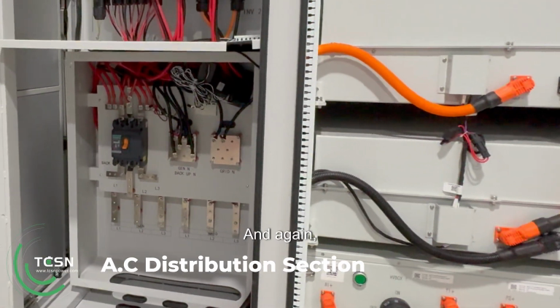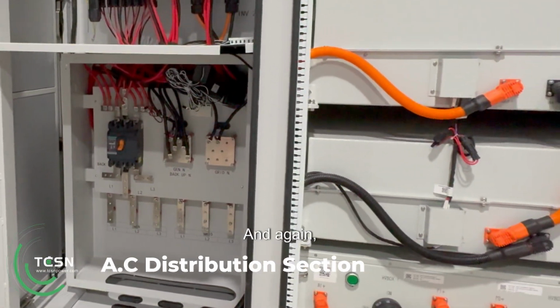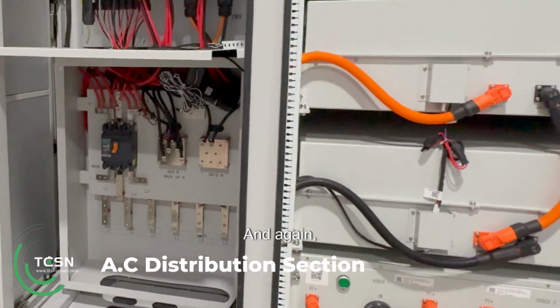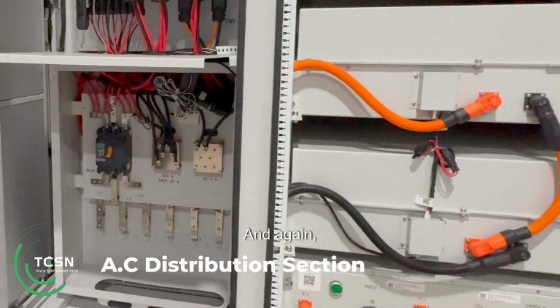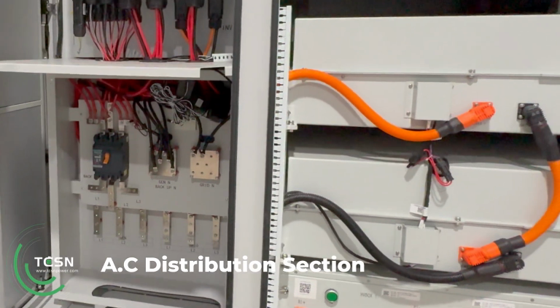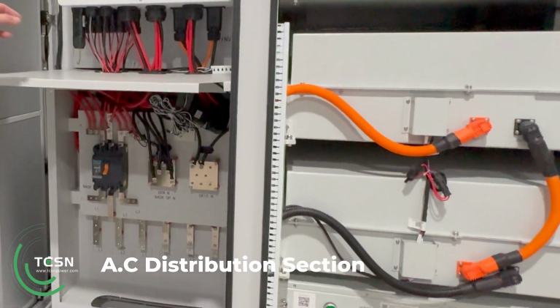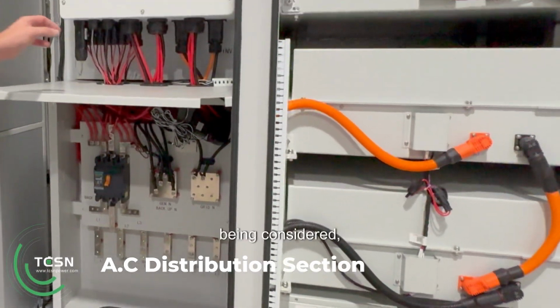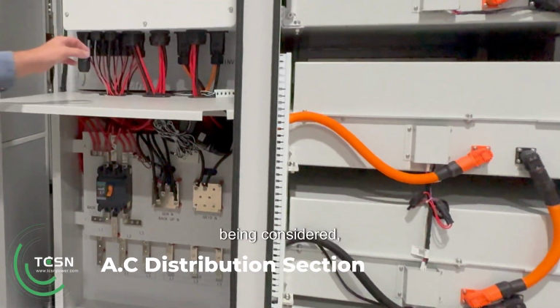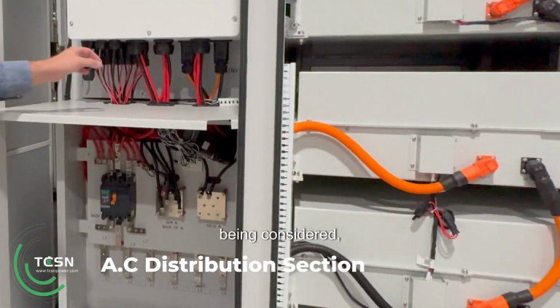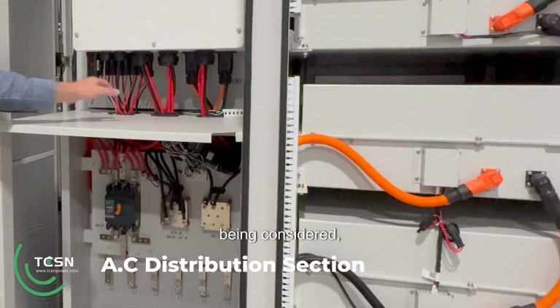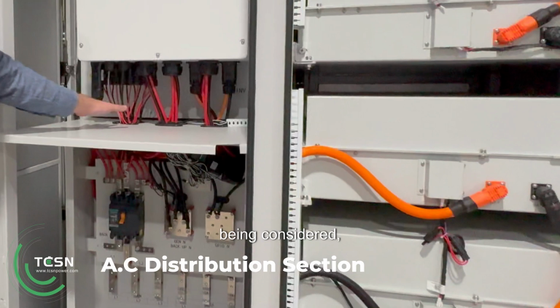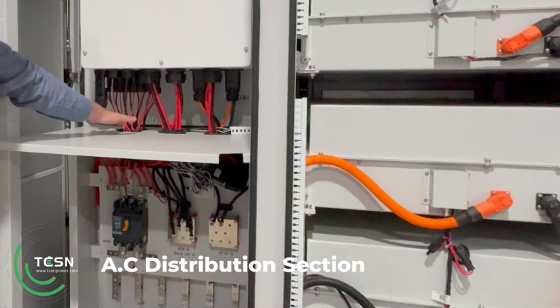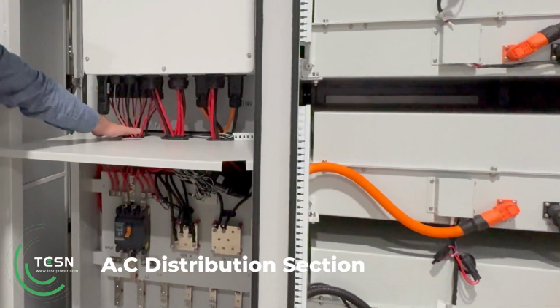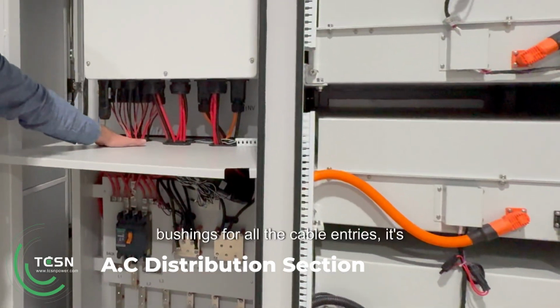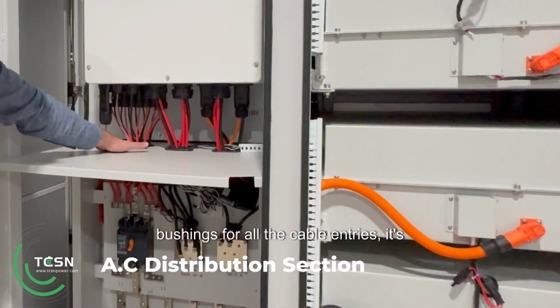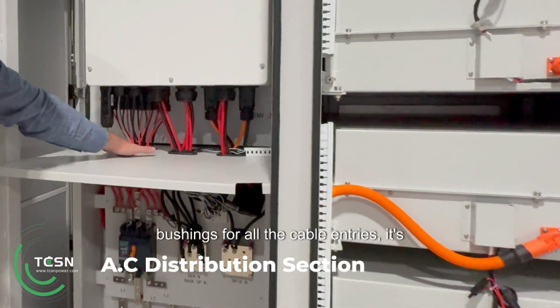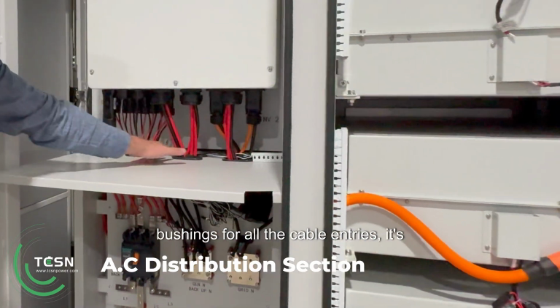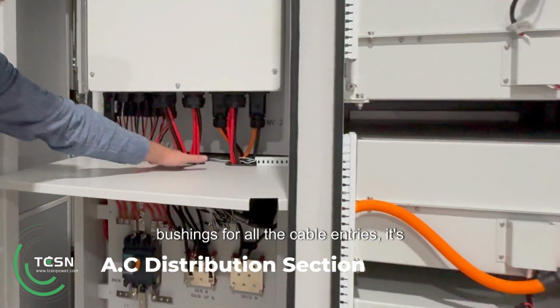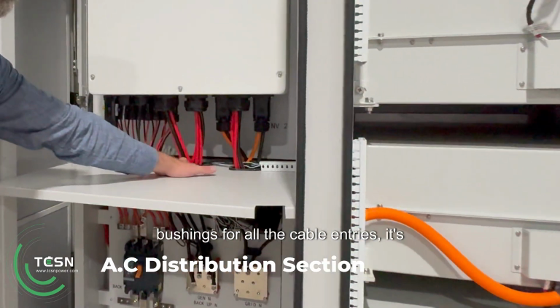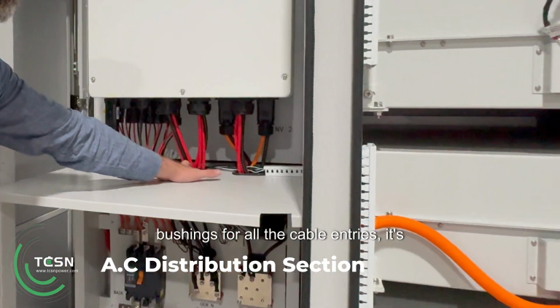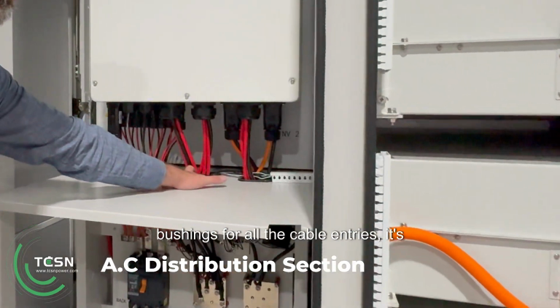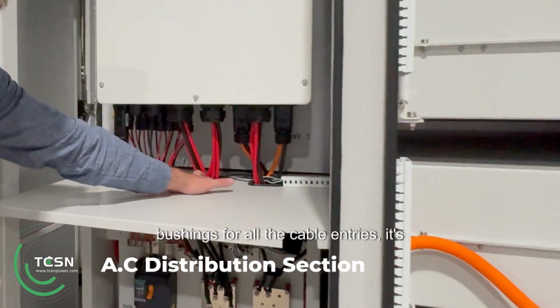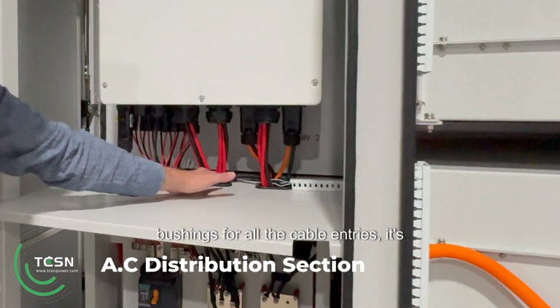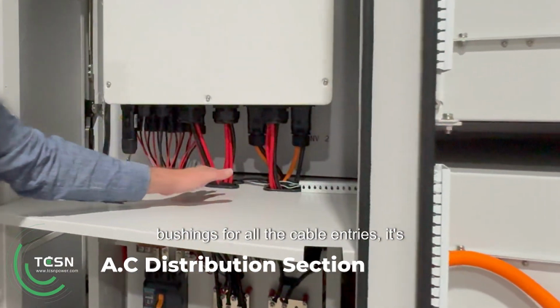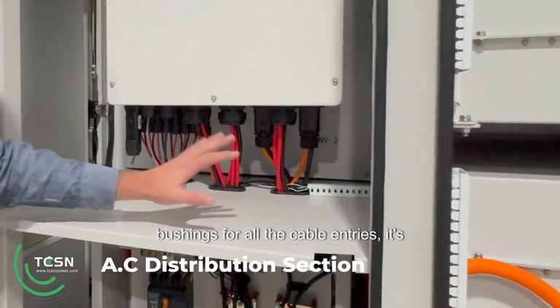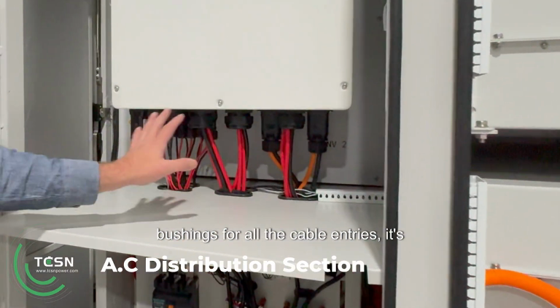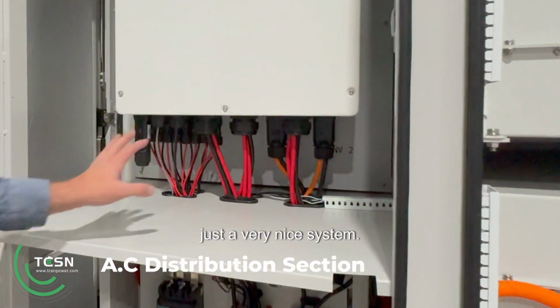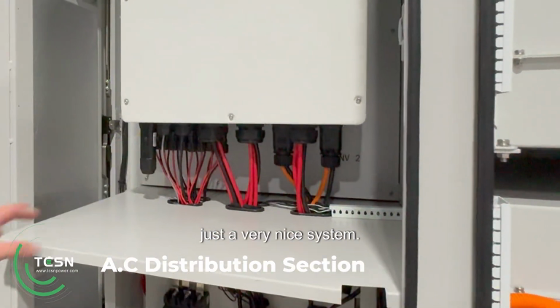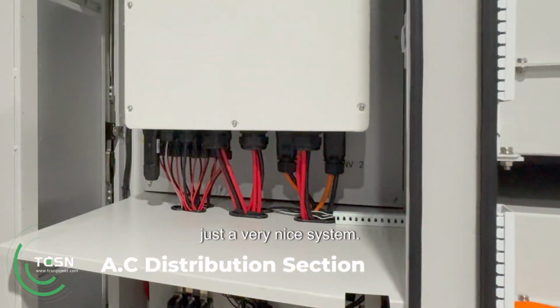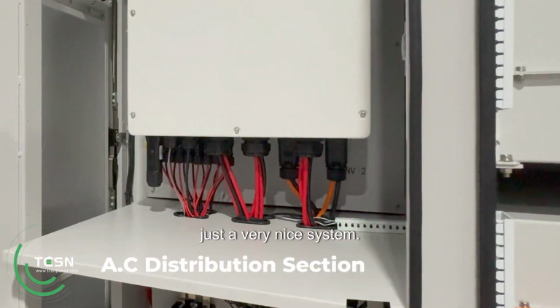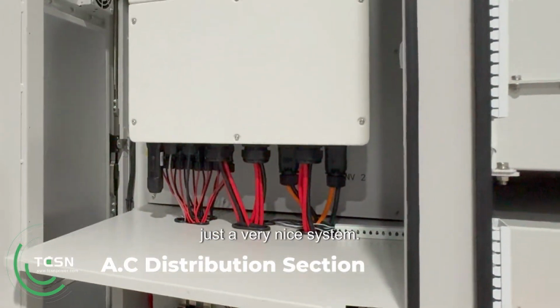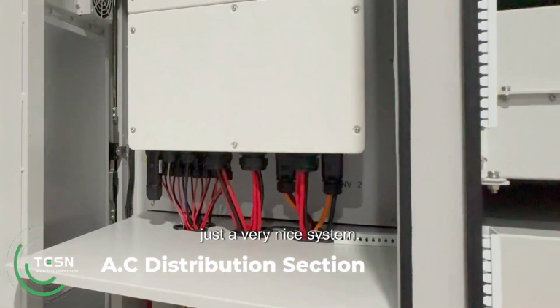And again, being considered, there are bushings for all the cable entries. It's just a very nice system.